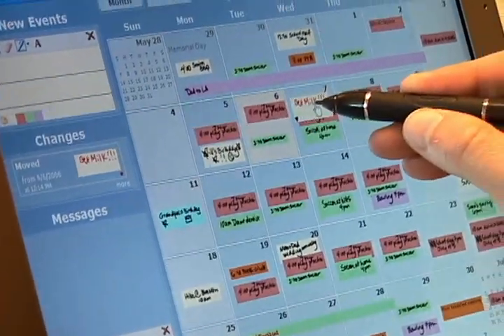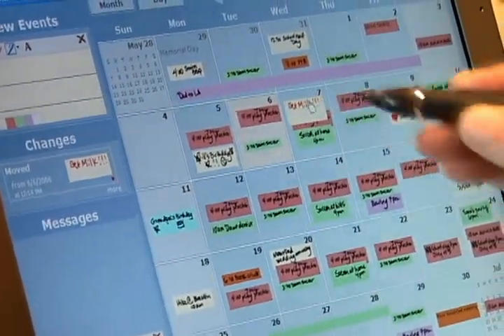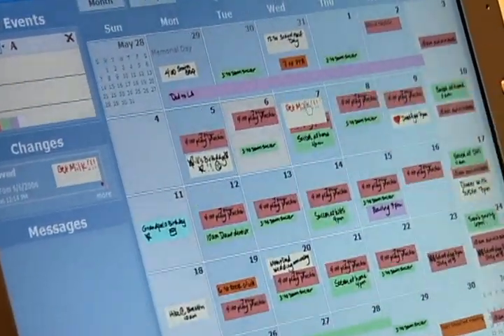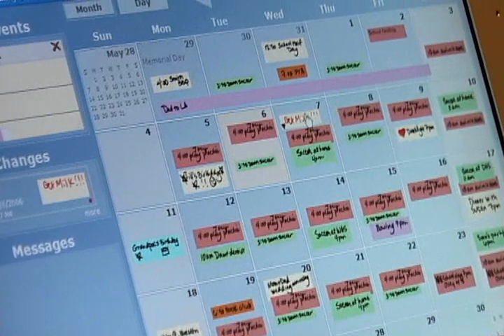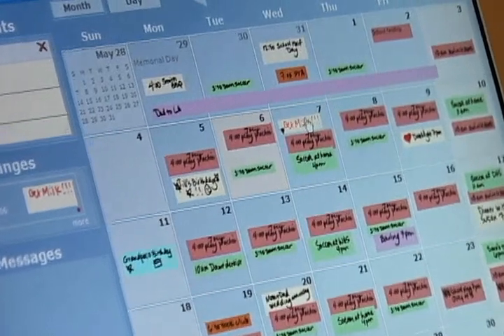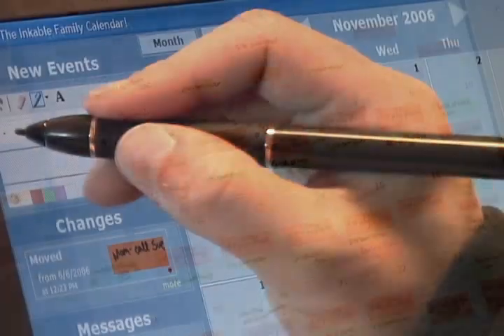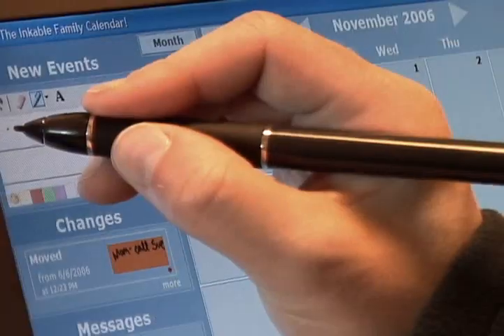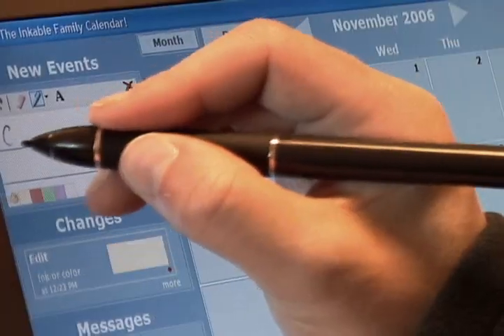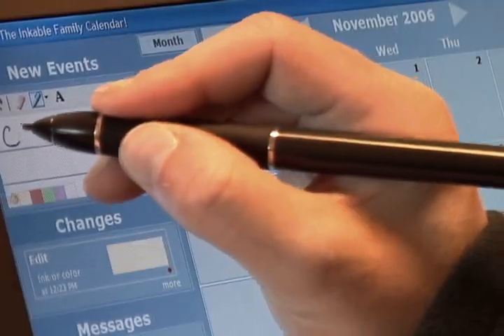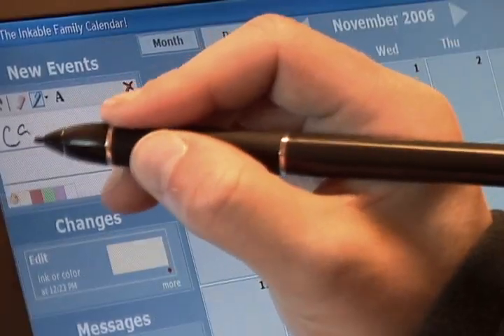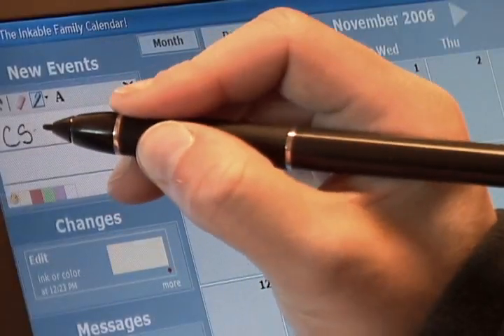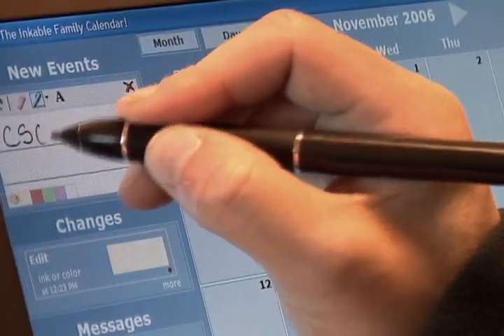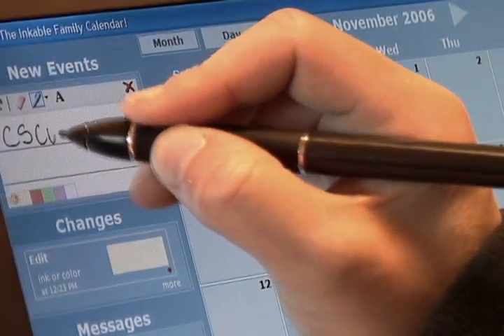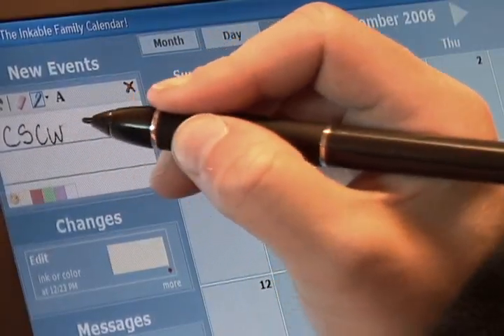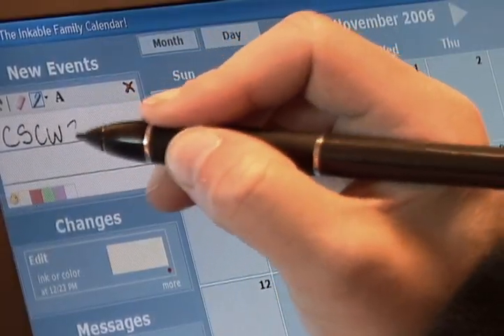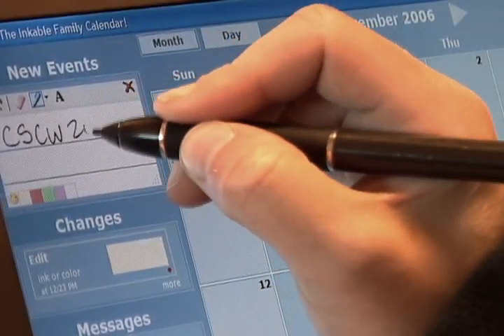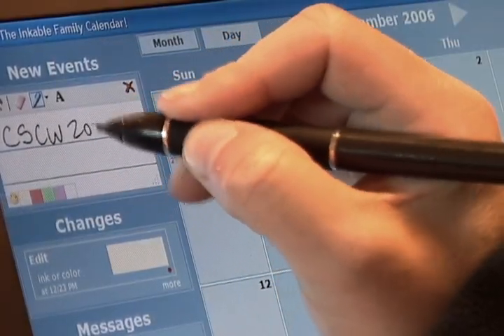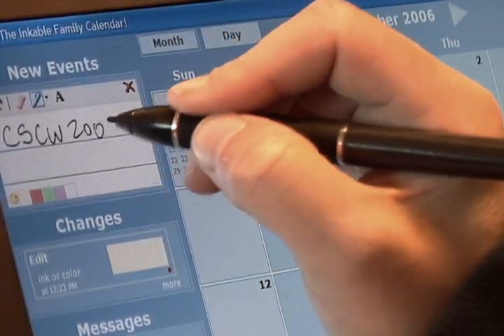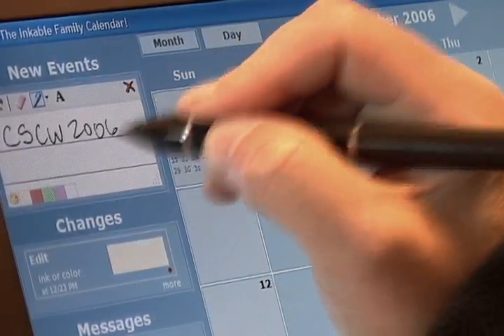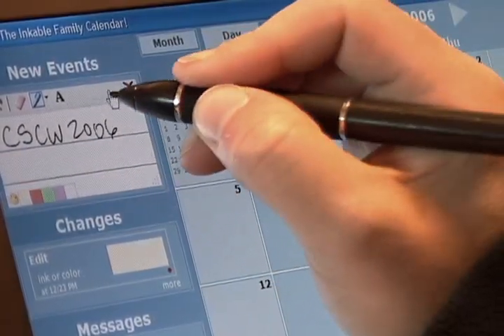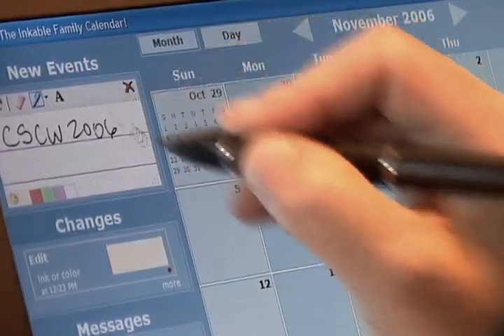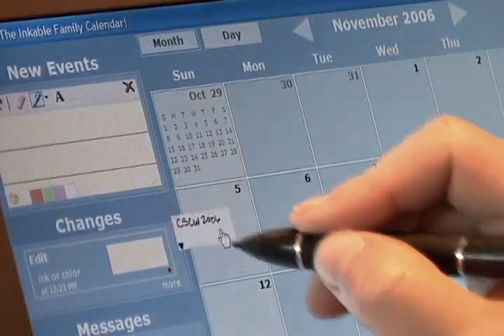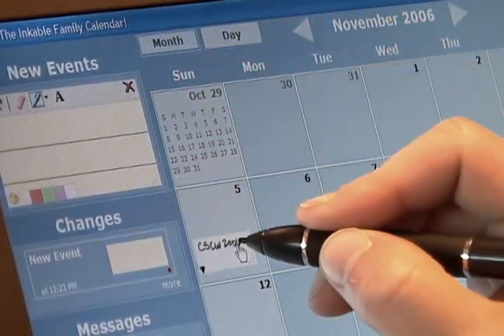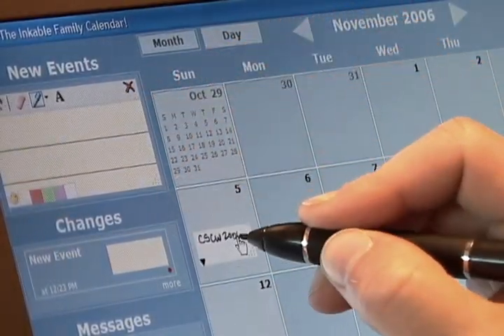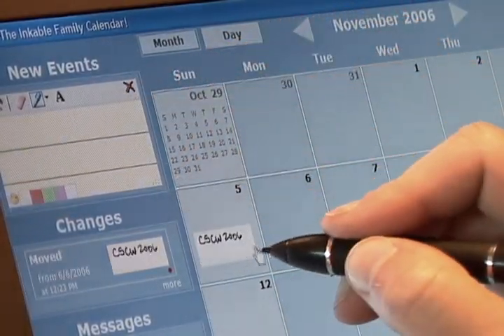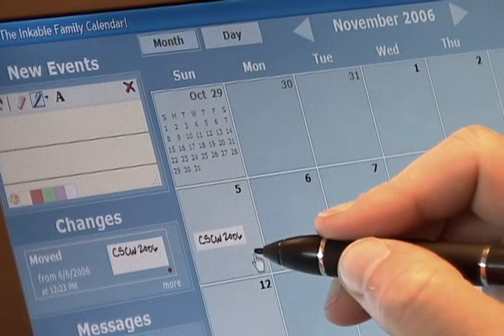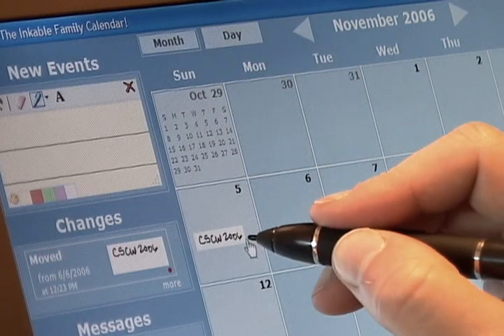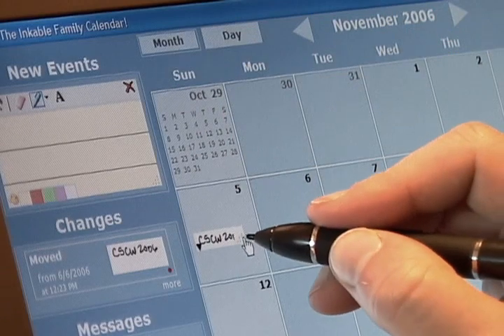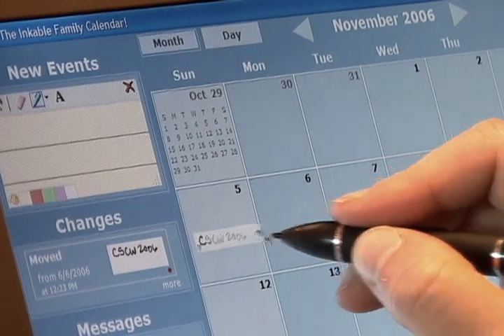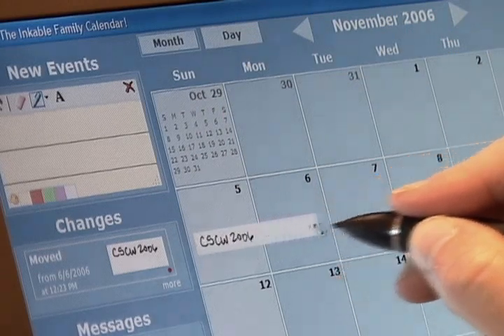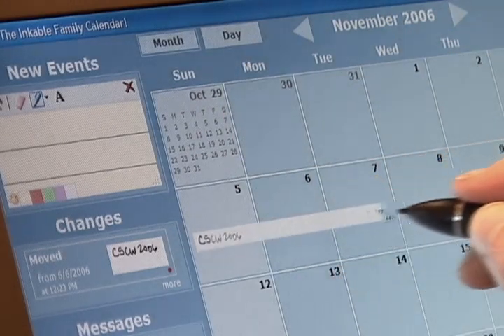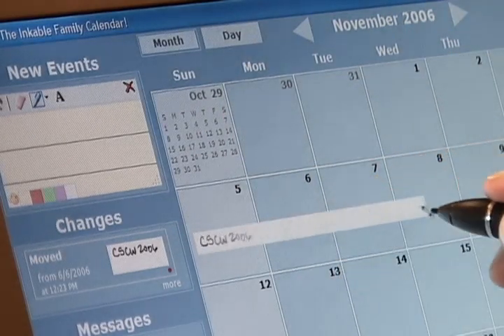LINC also lets you create events that span multiple days like trips or holidays. You can just resize an event by dragging the bottom right corner.